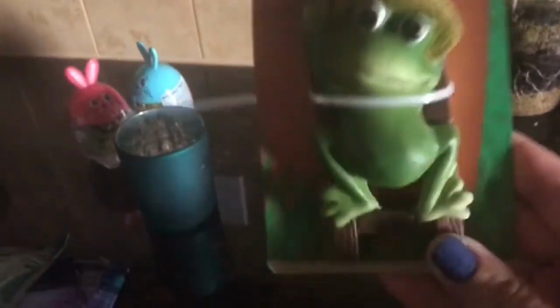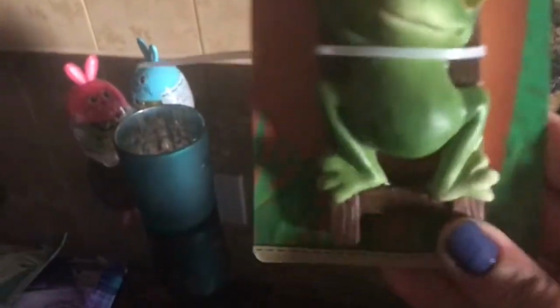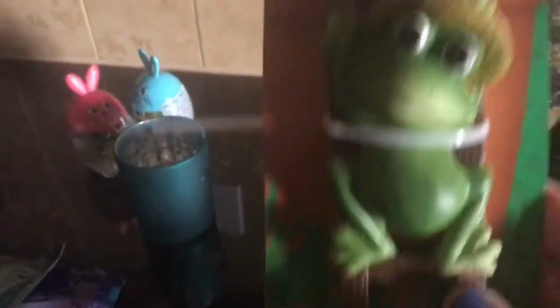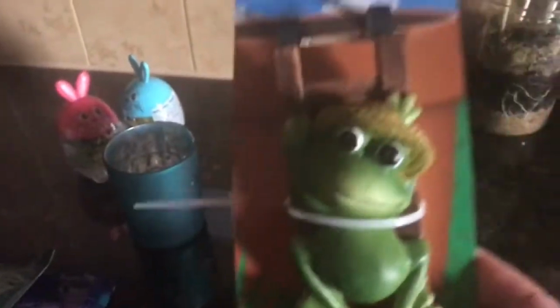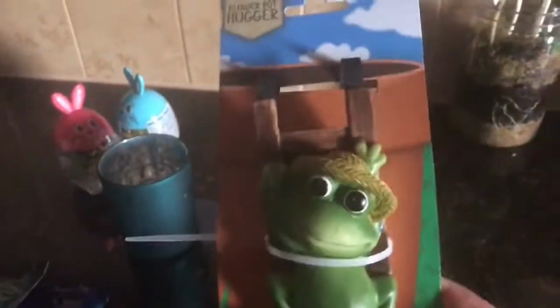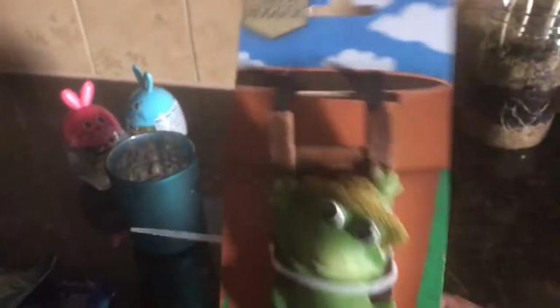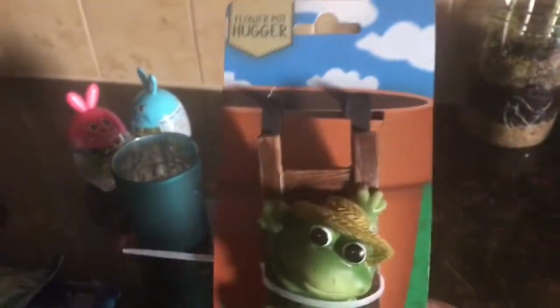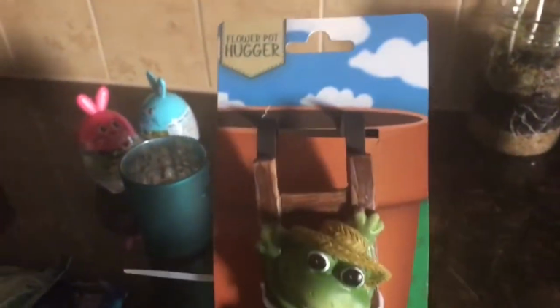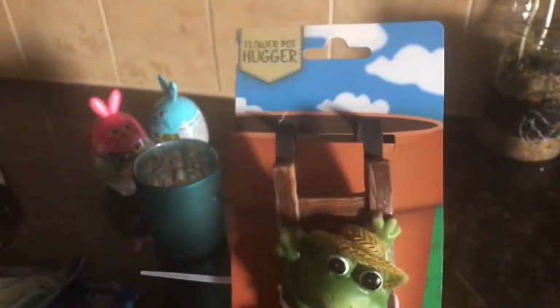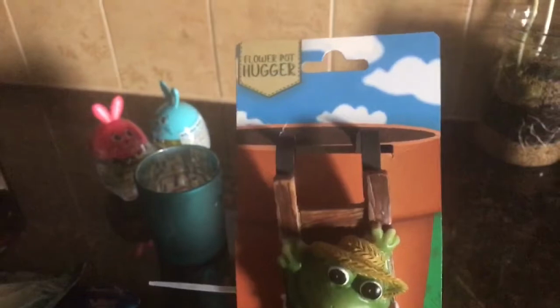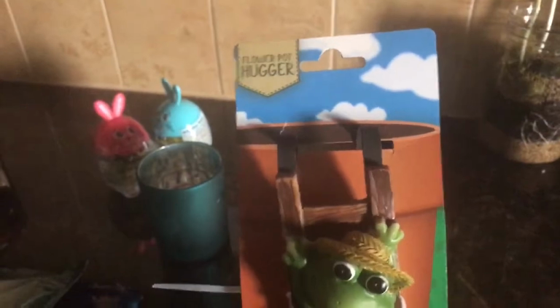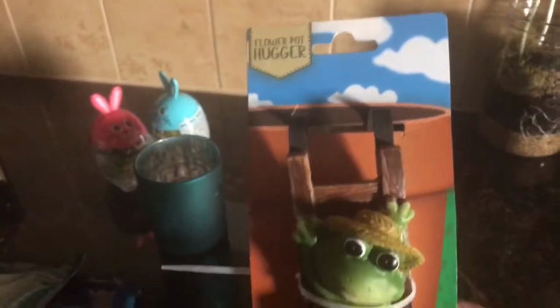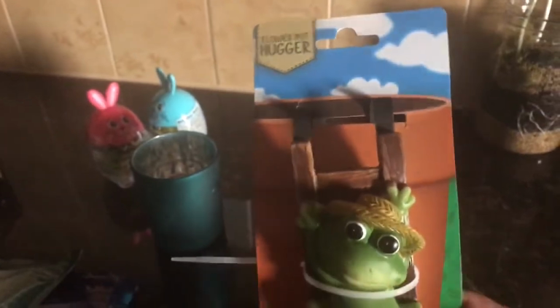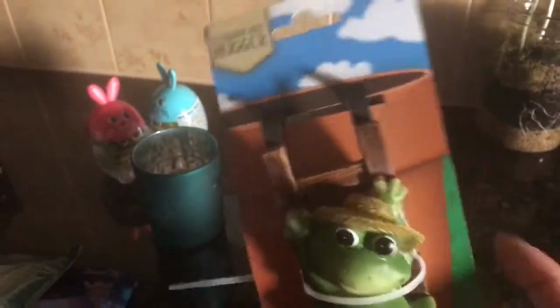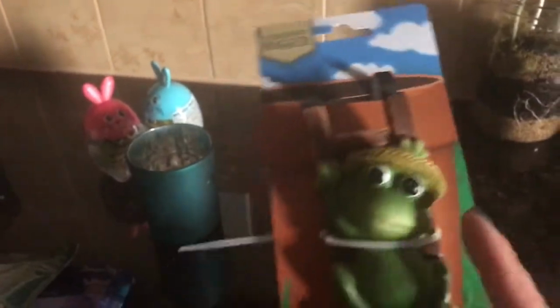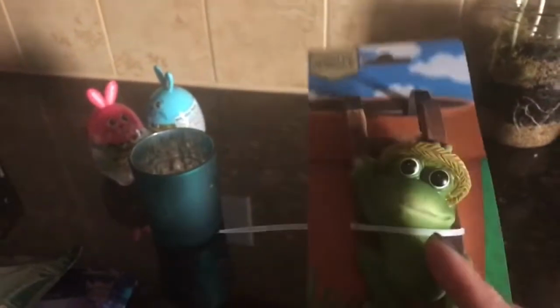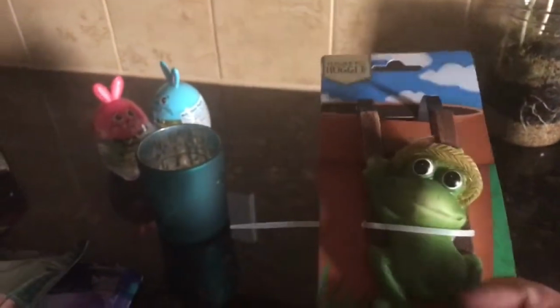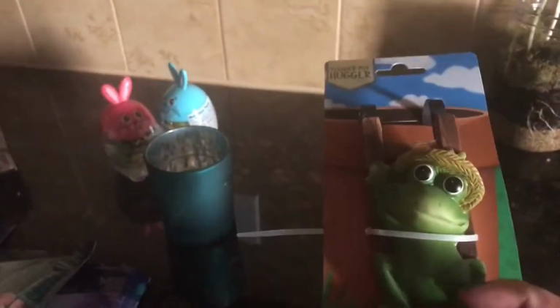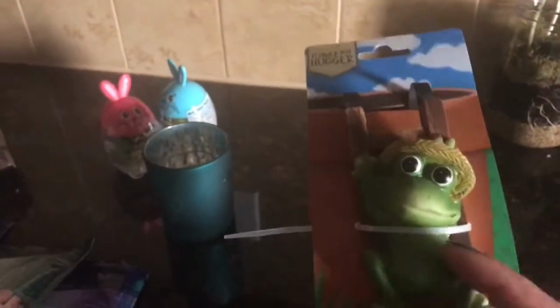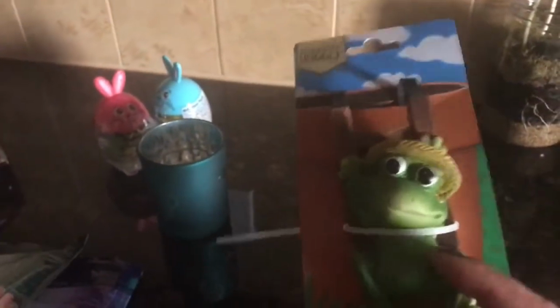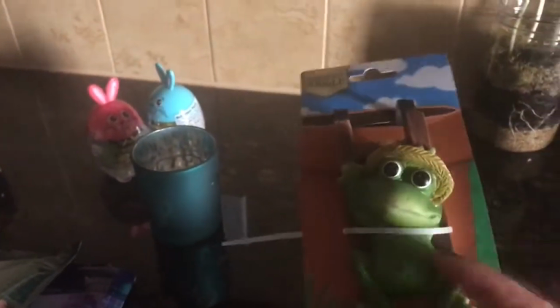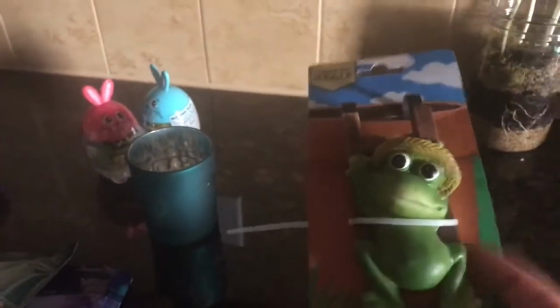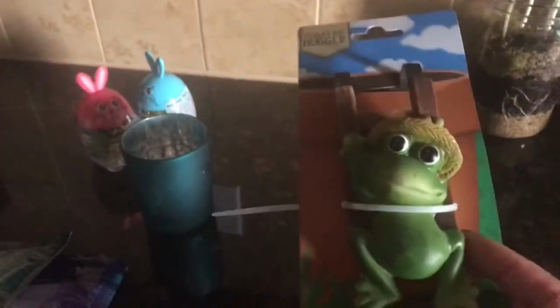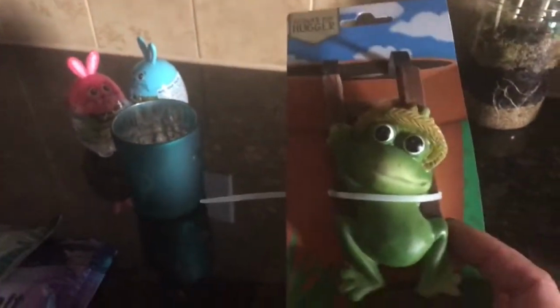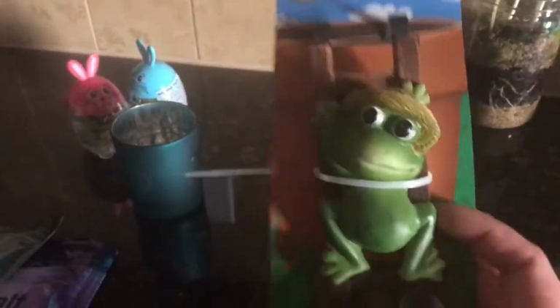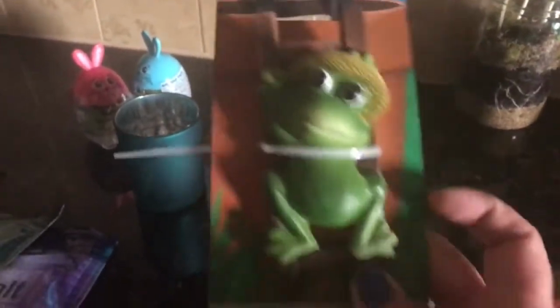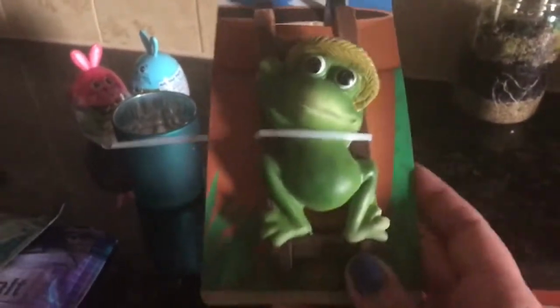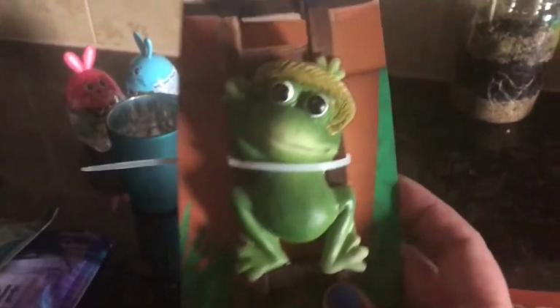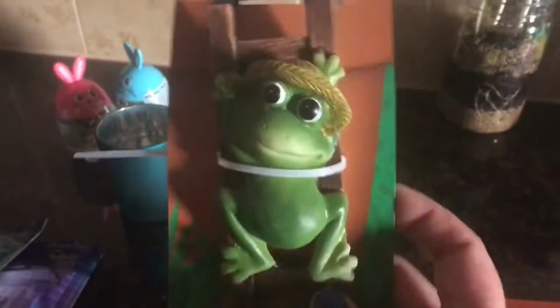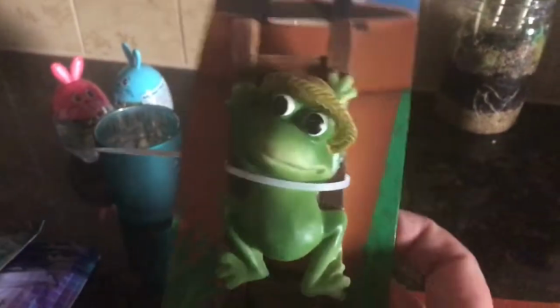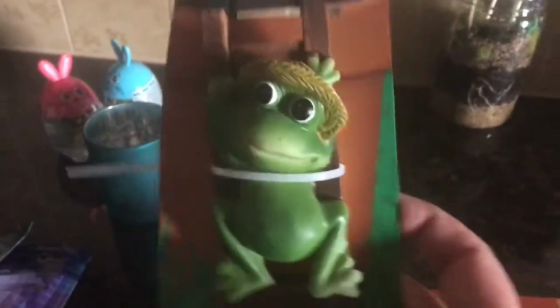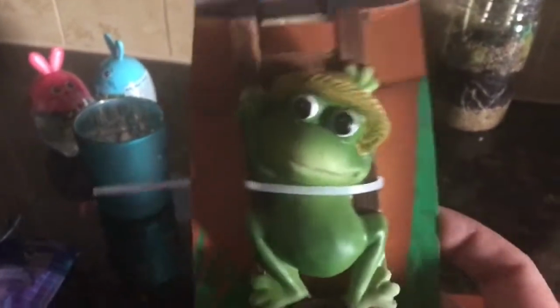Then I went back and got a frog flower pot hugger, because there's a story about frogs and my son too — but we've got enough stories for today!